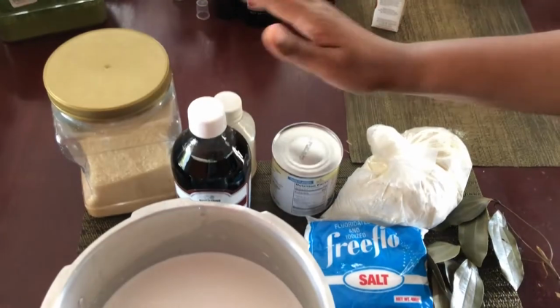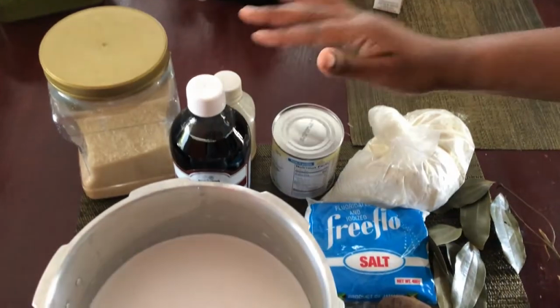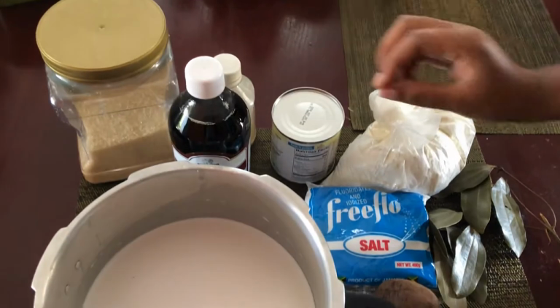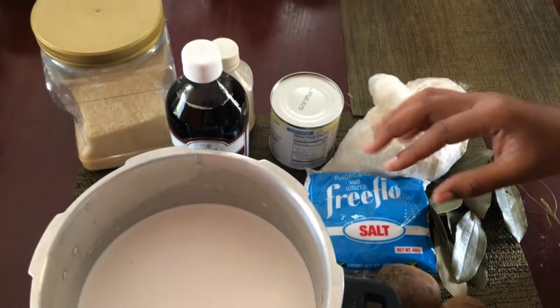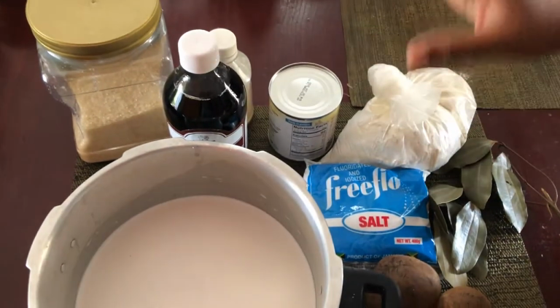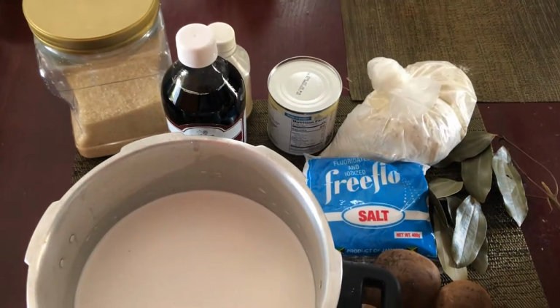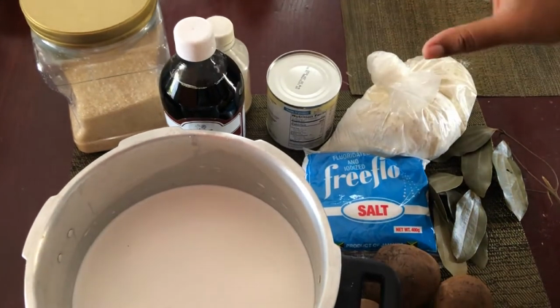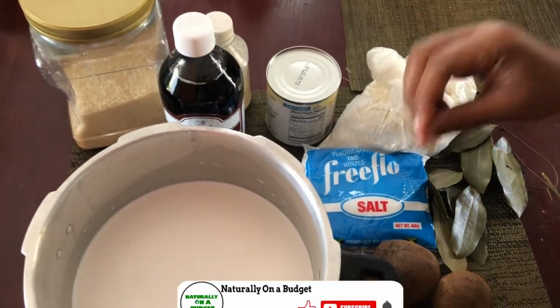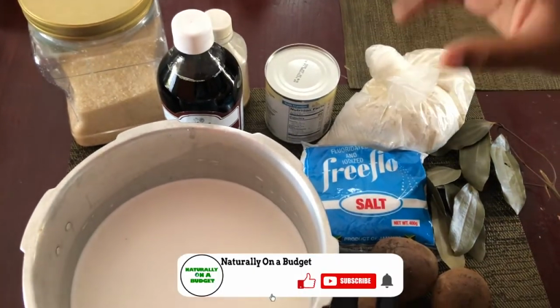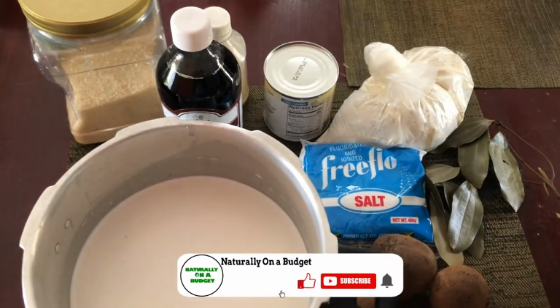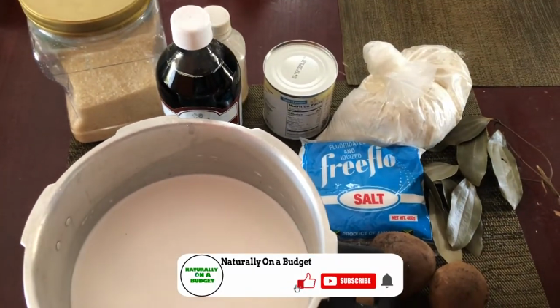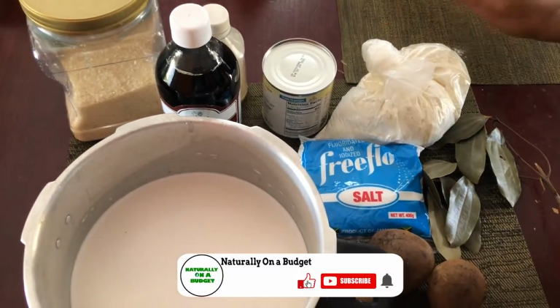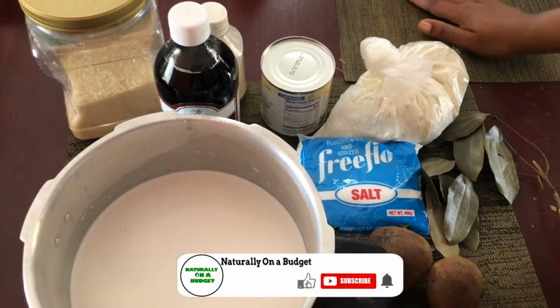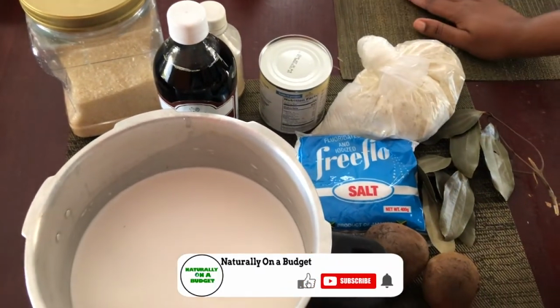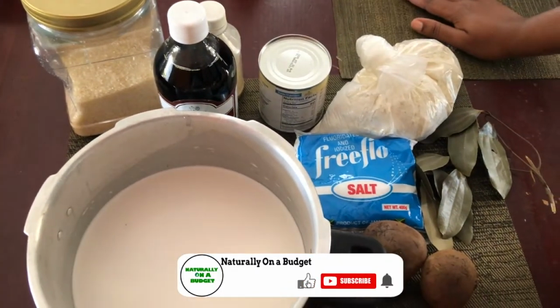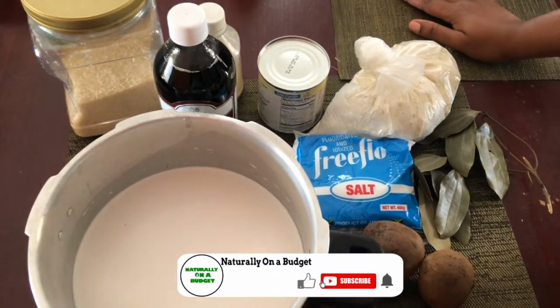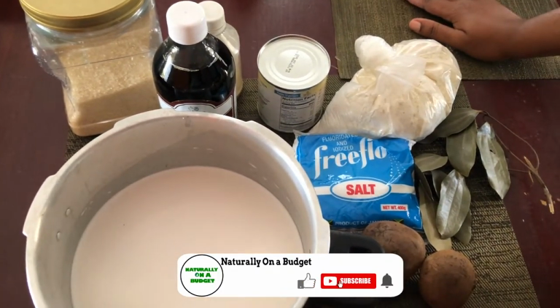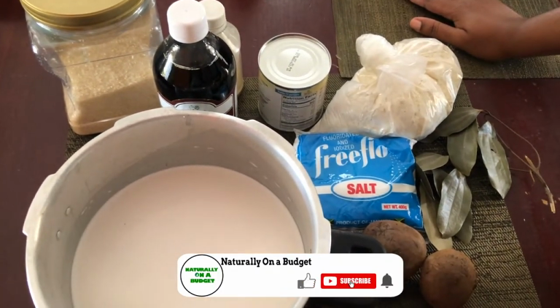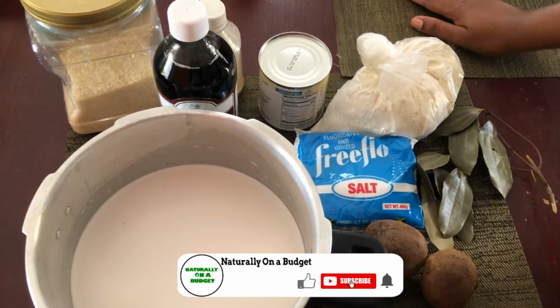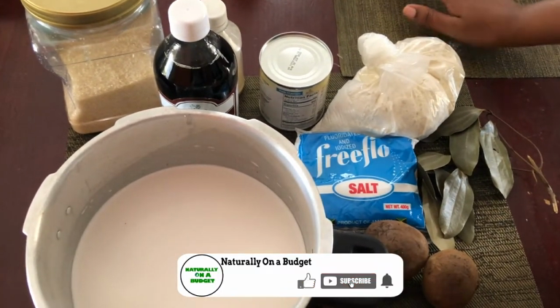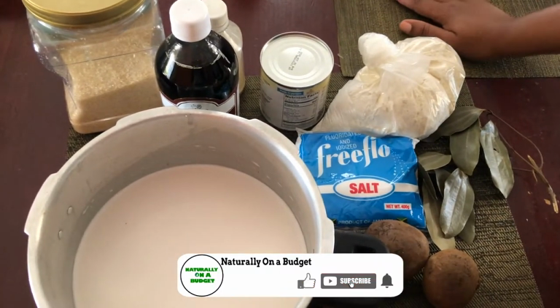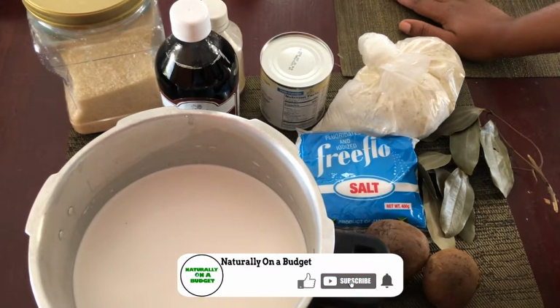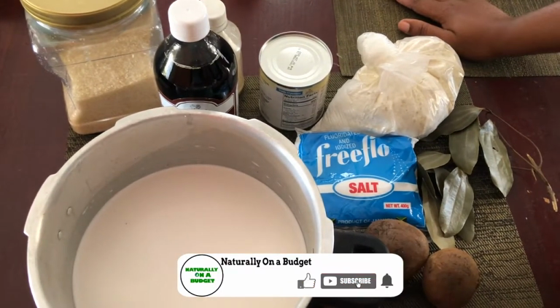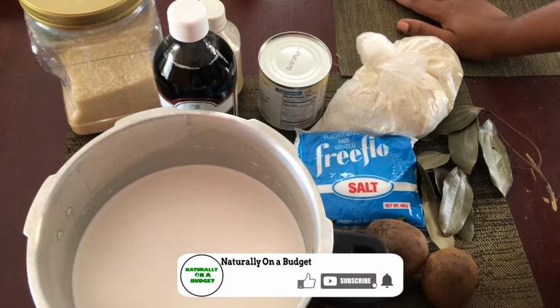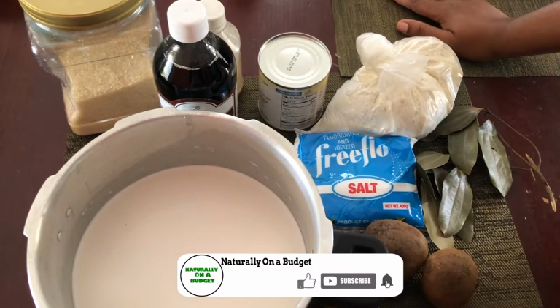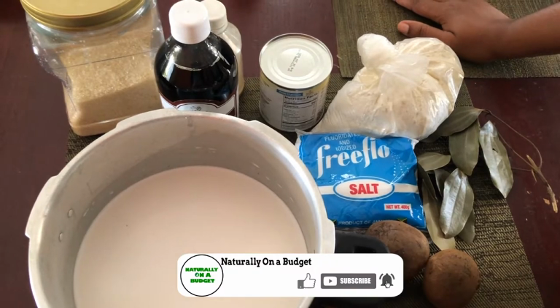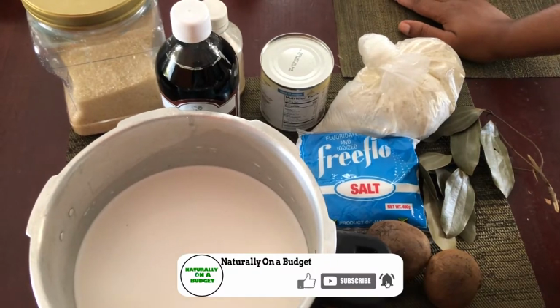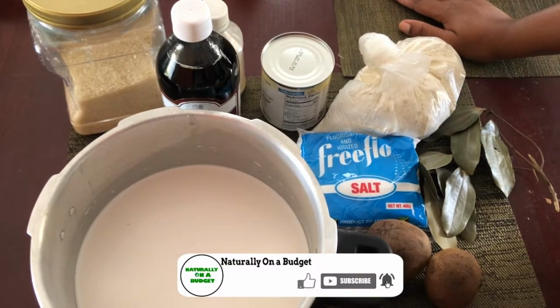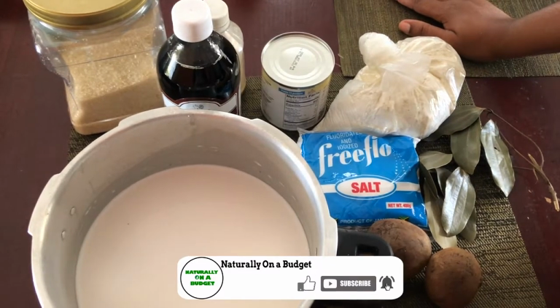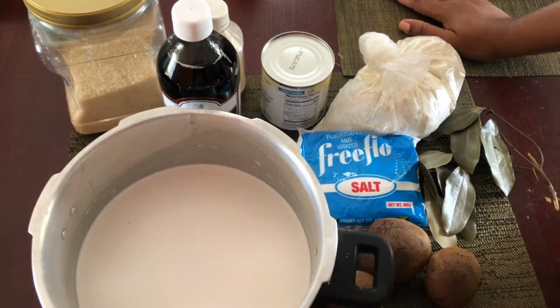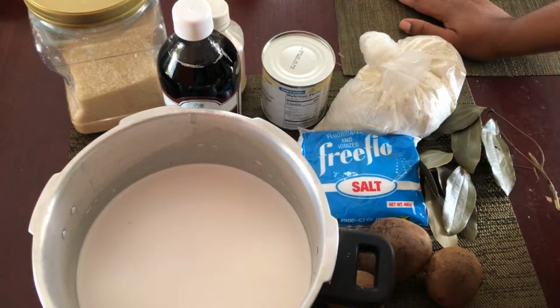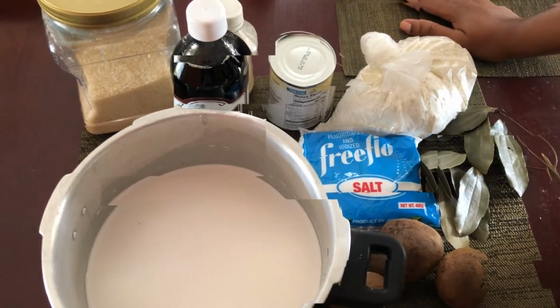I'll also be using my favorite Benjamin's vanilla and condensed milk. For decorating I'll be using ashwagandha and some moringa powder. Let's get right into making the beetroot porridge.